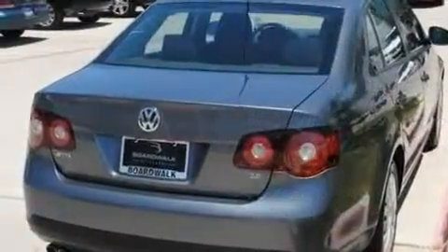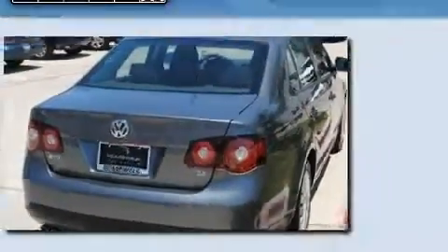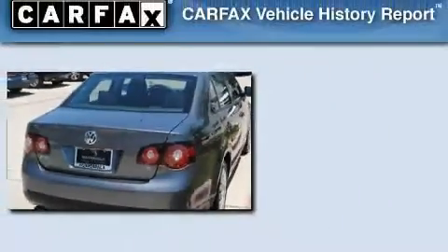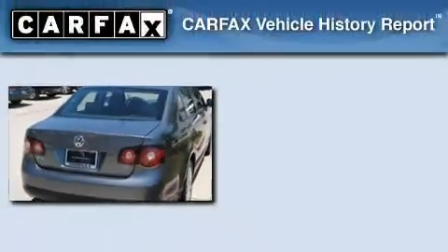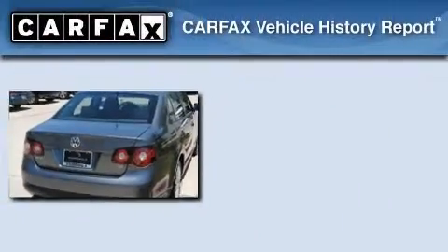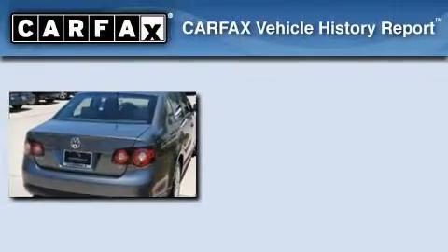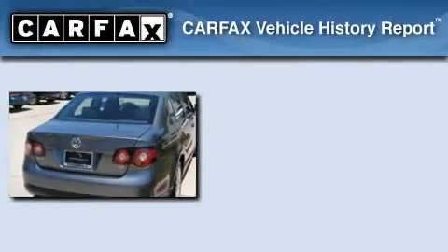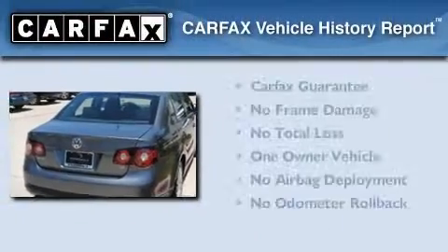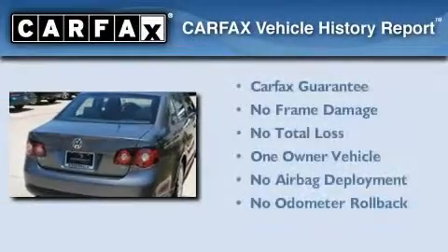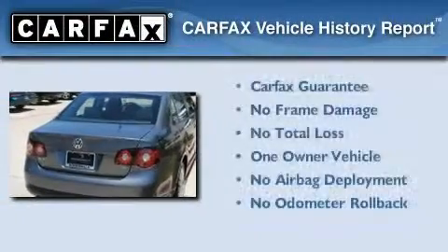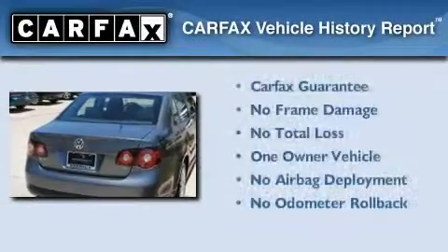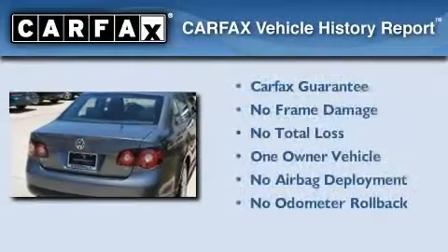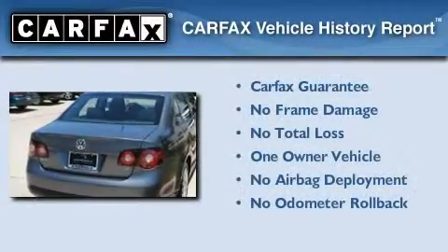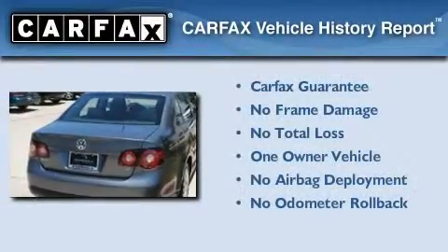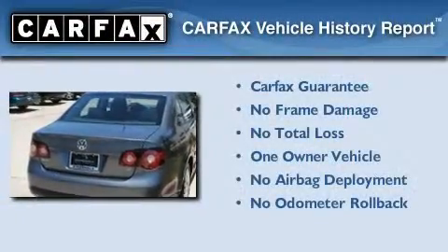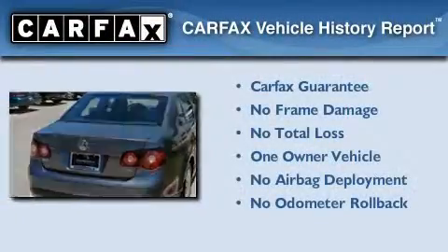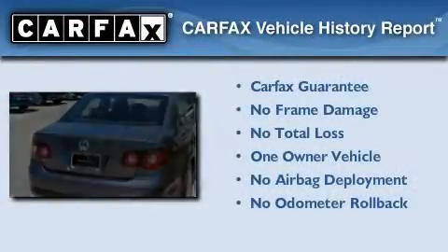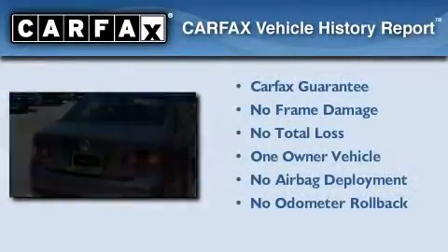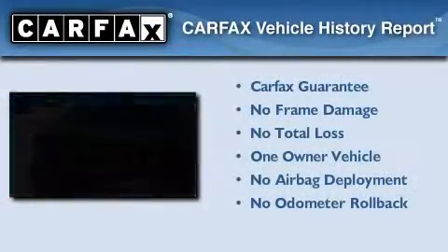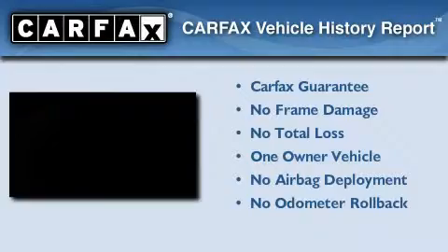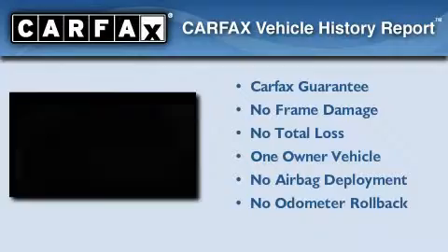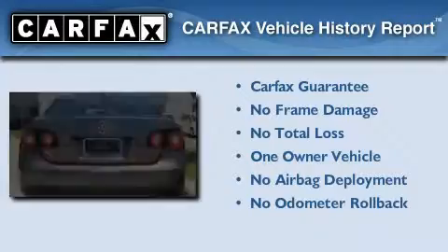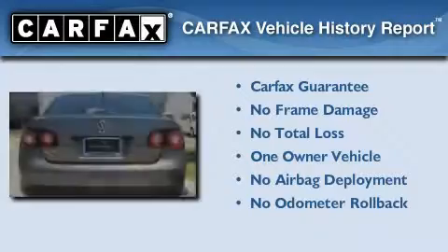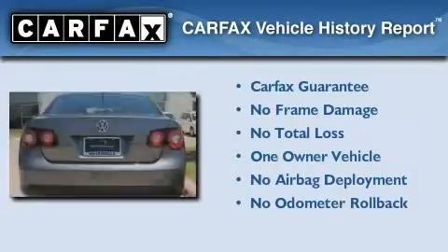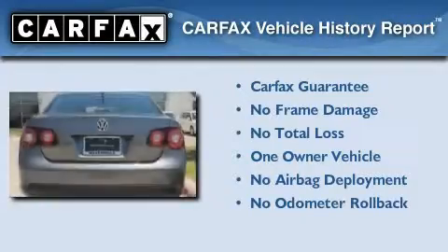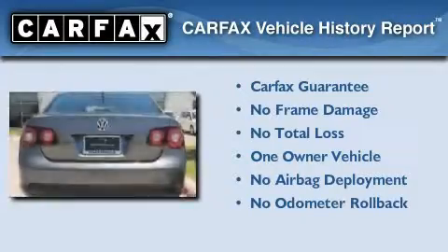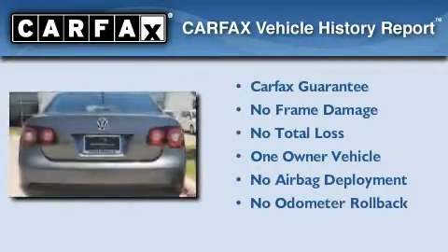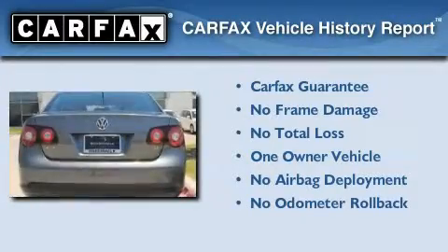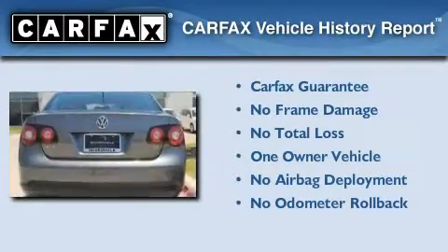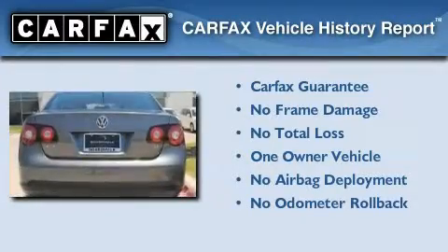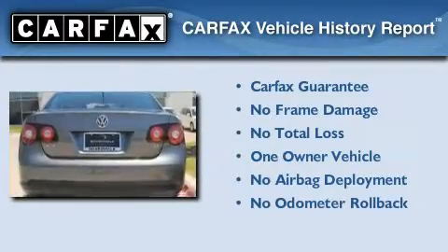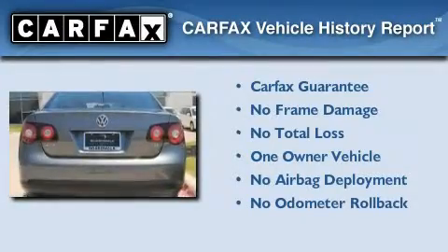This Volkswagen has had only one owner, and it qualifies for the Carfax buyback guarantee.